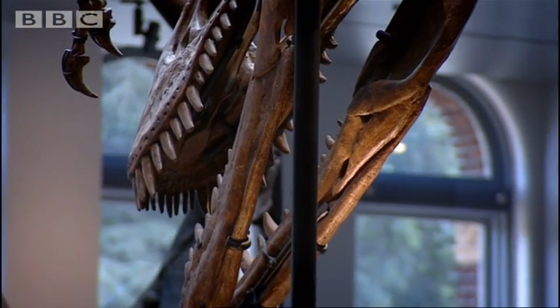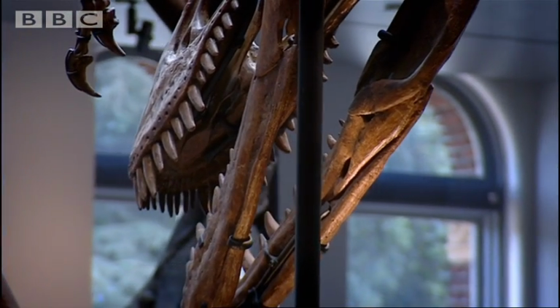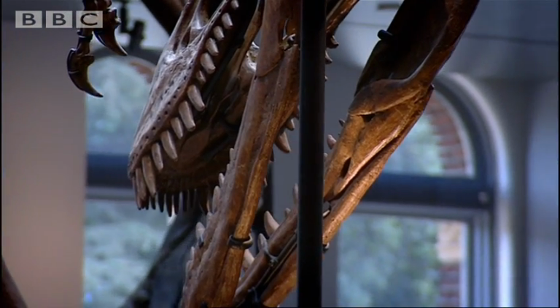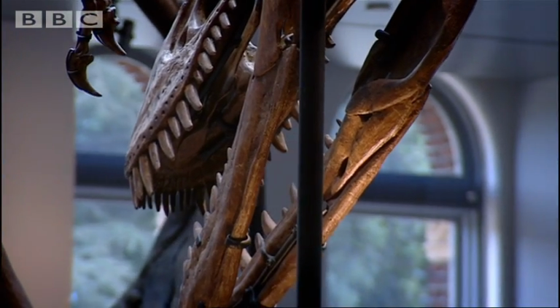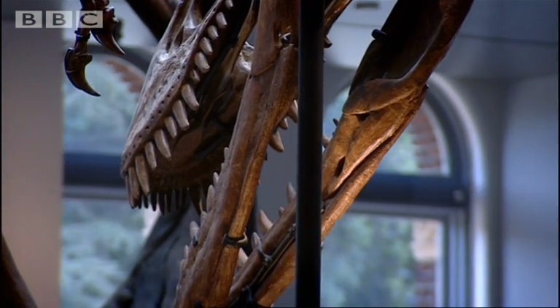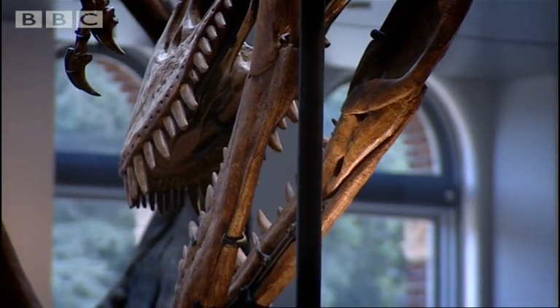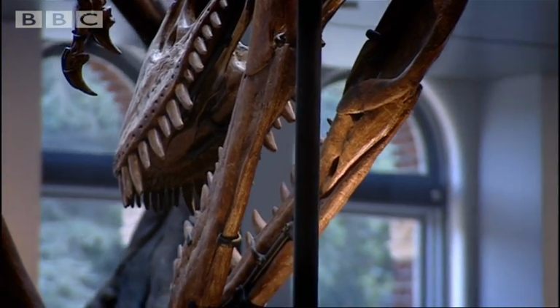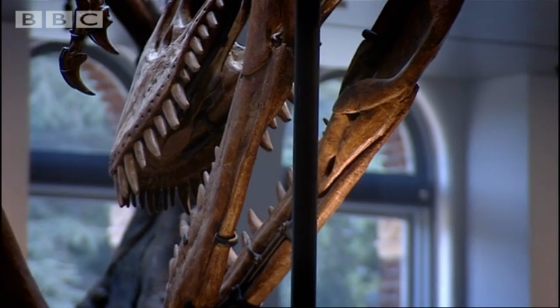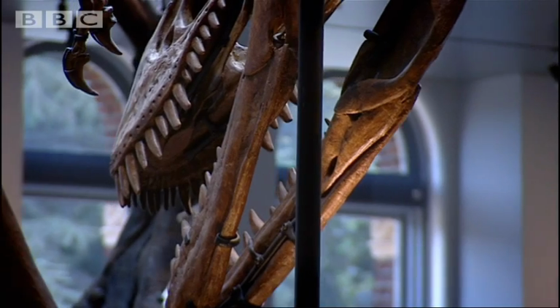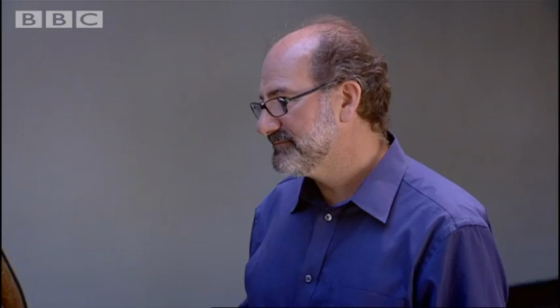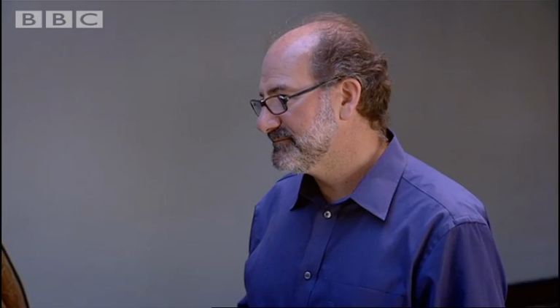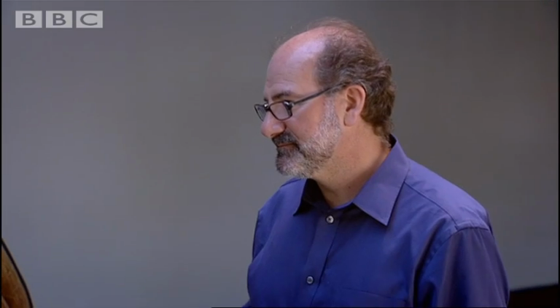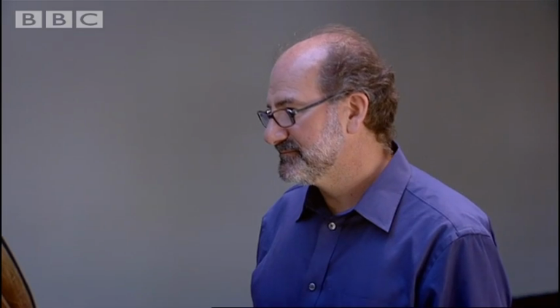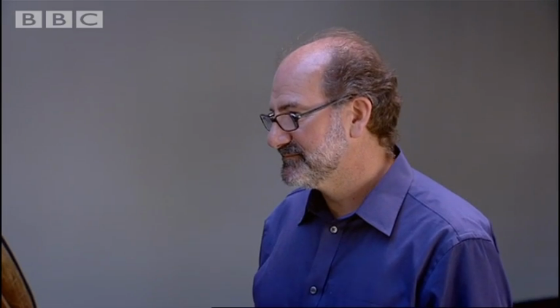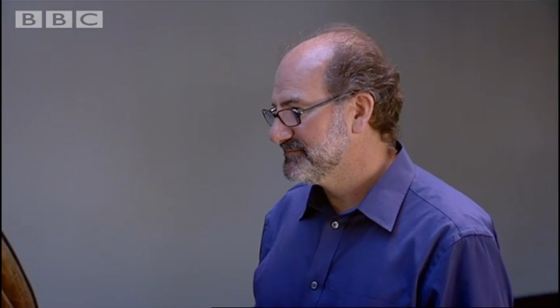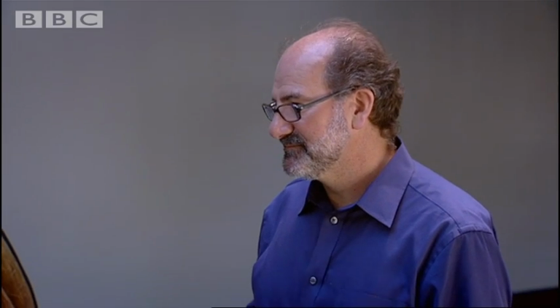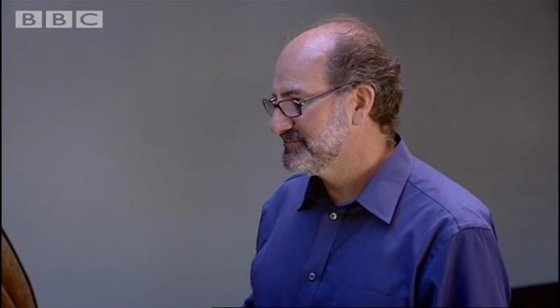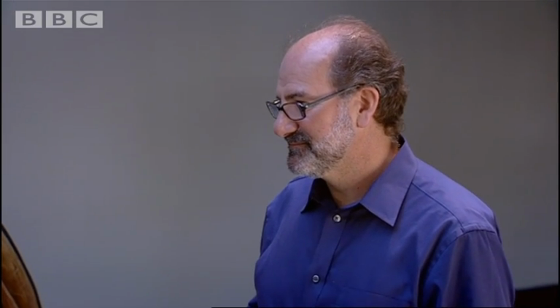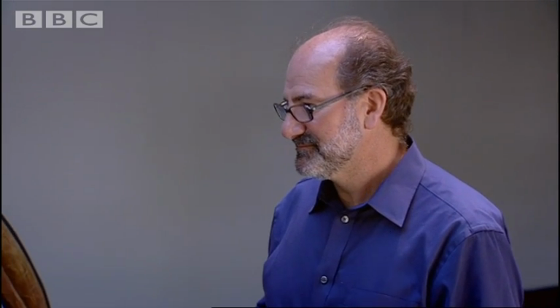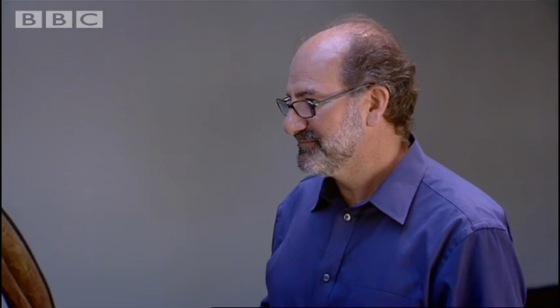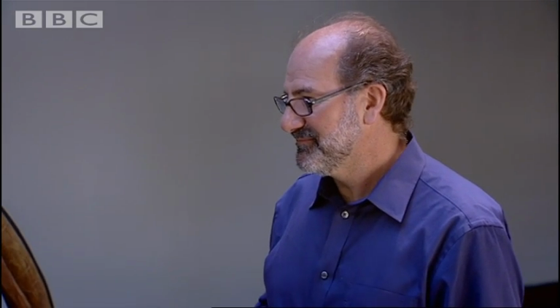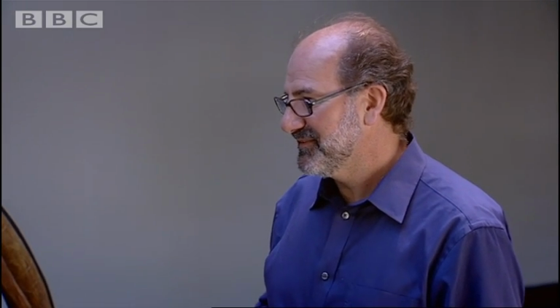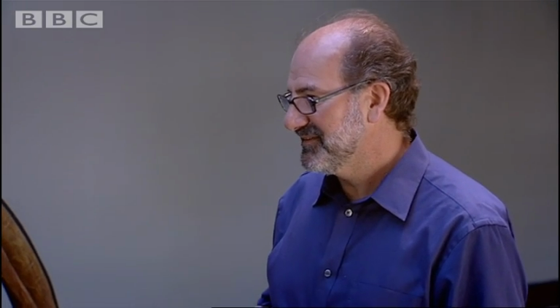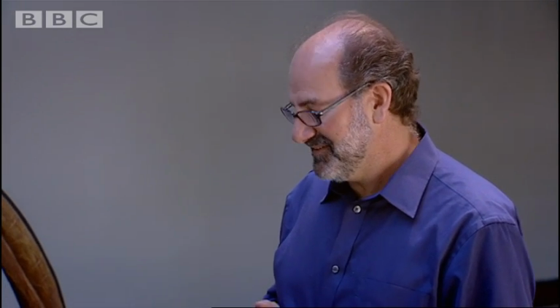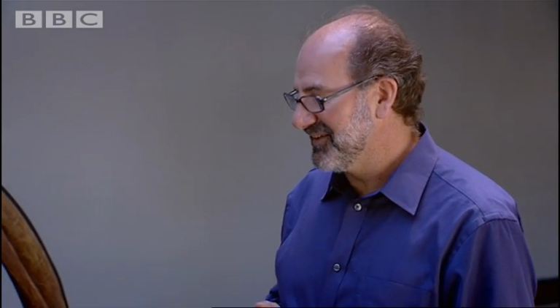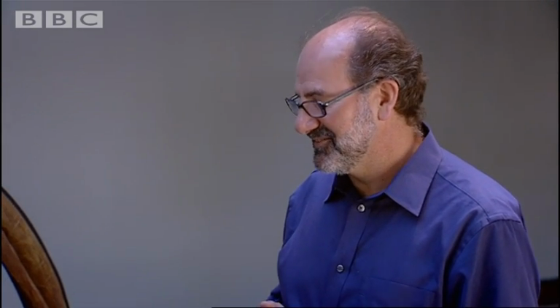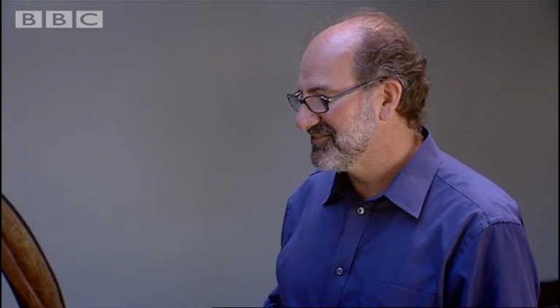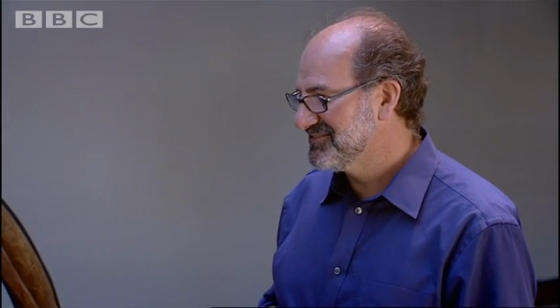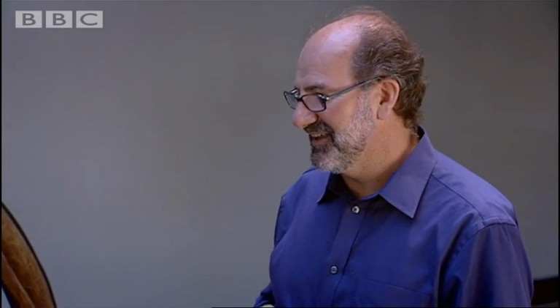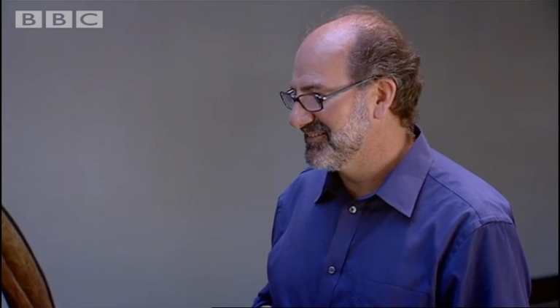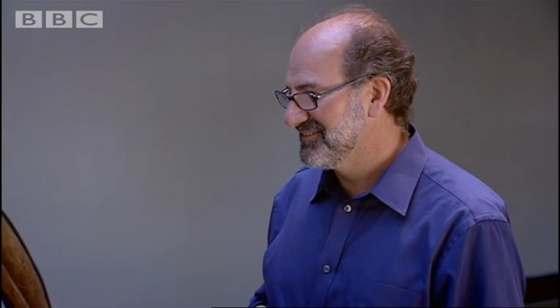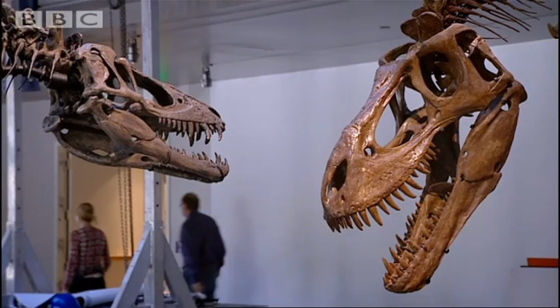That's quite forensic. So you've actually got tooth marks on a duck-billed dinosaur. Fantastic.